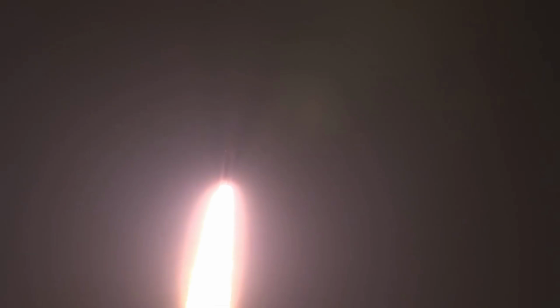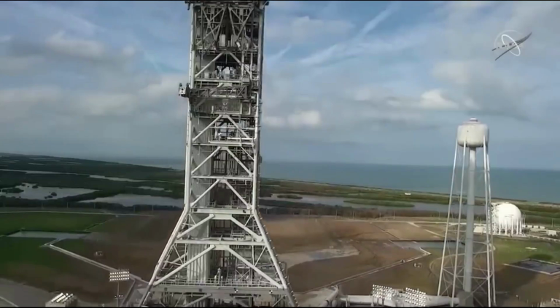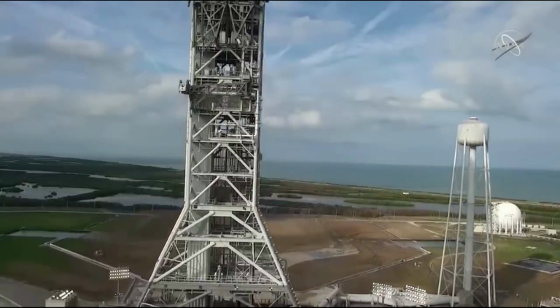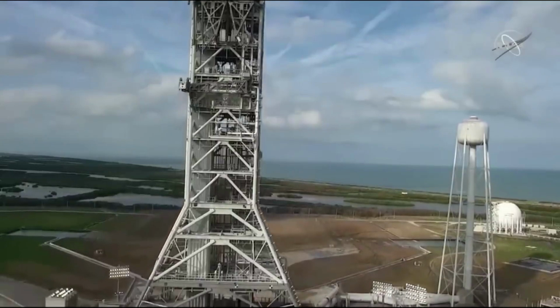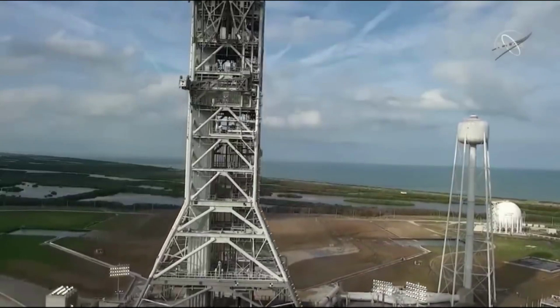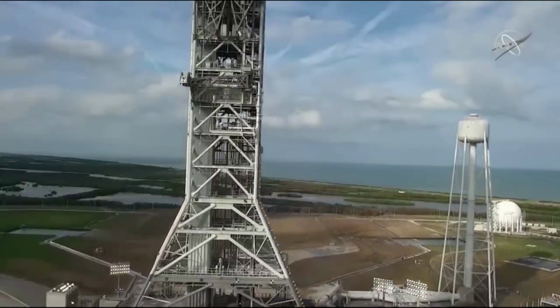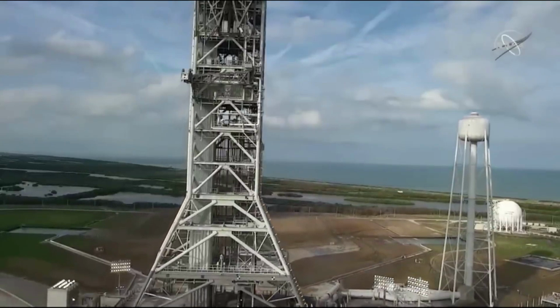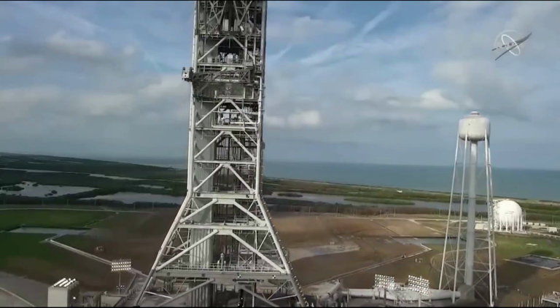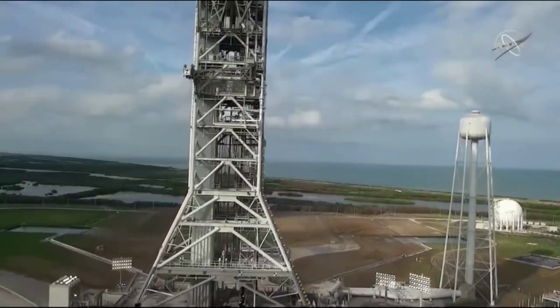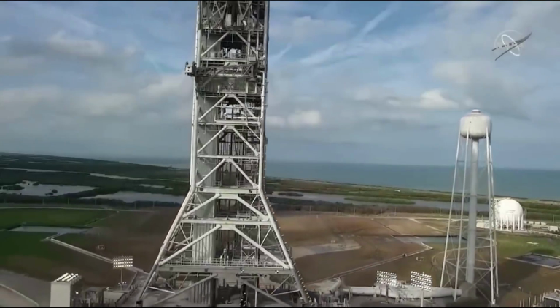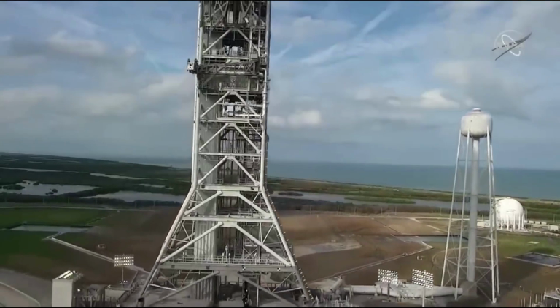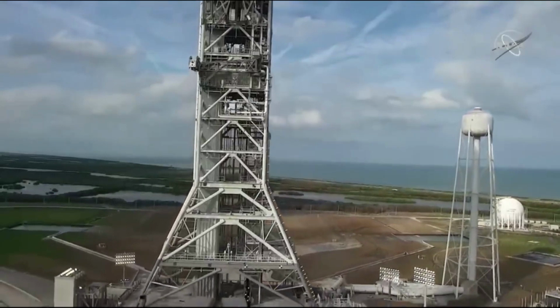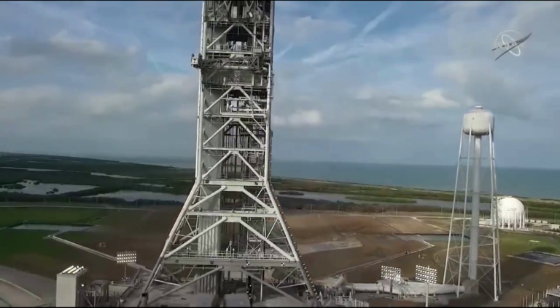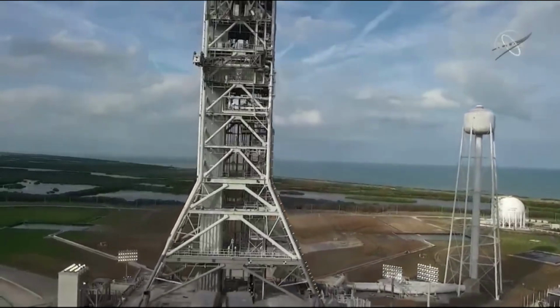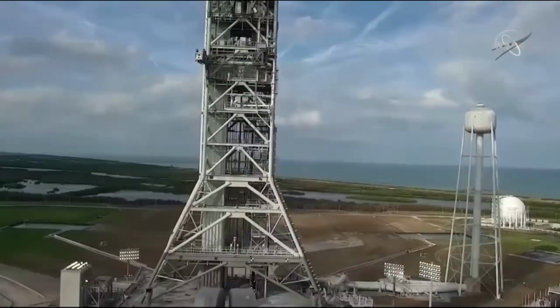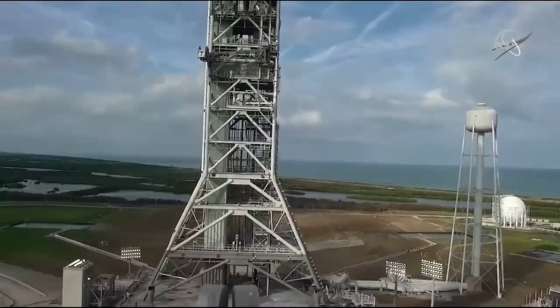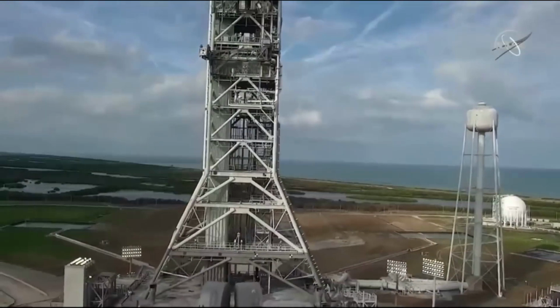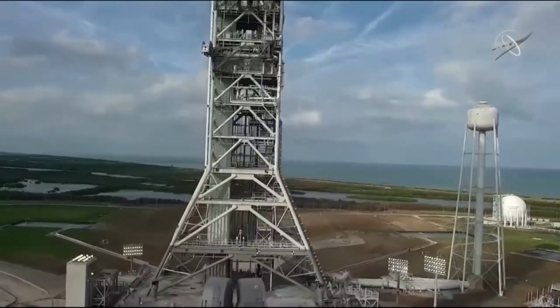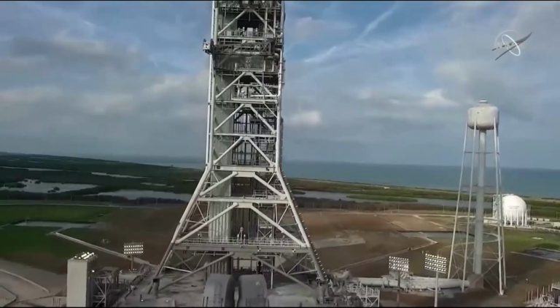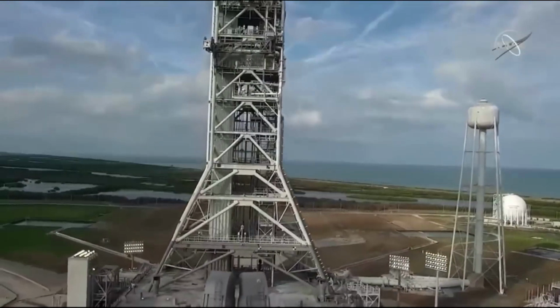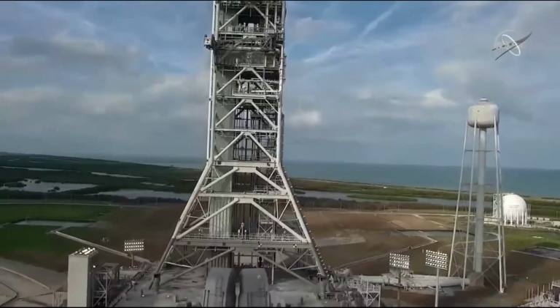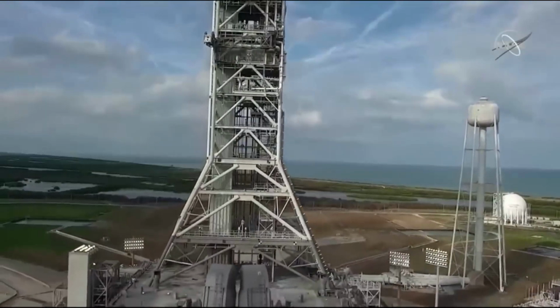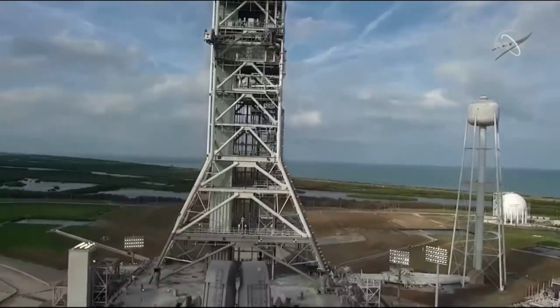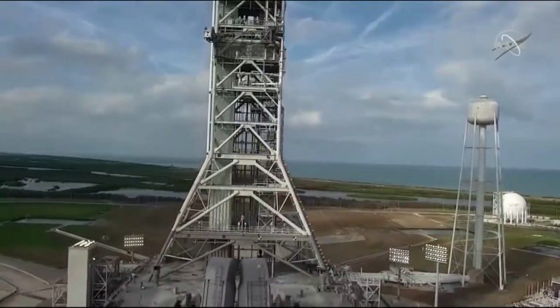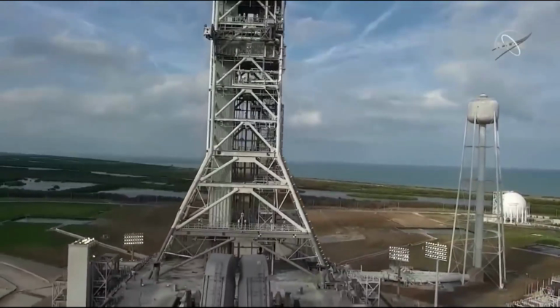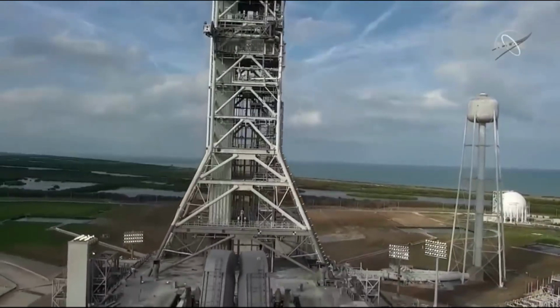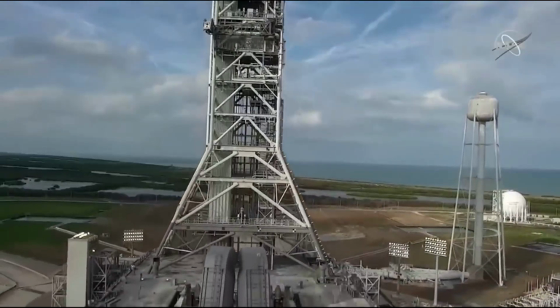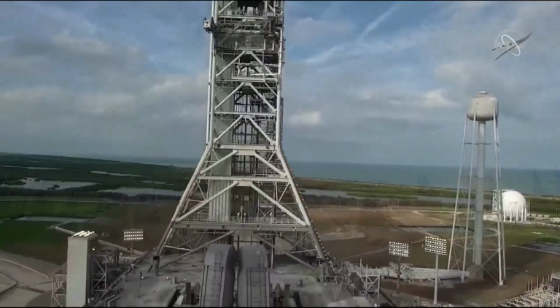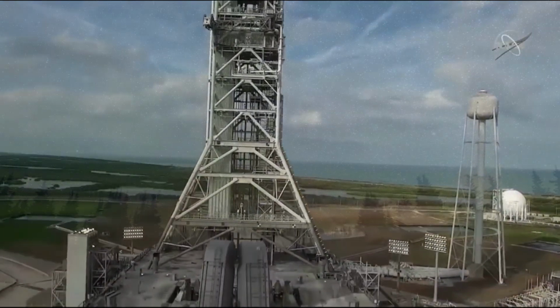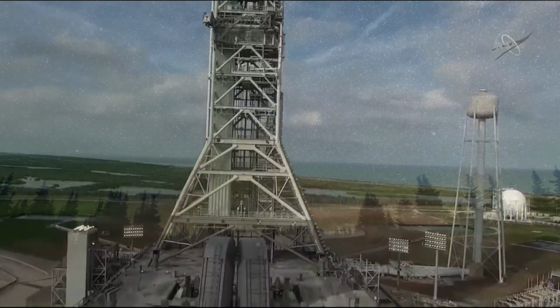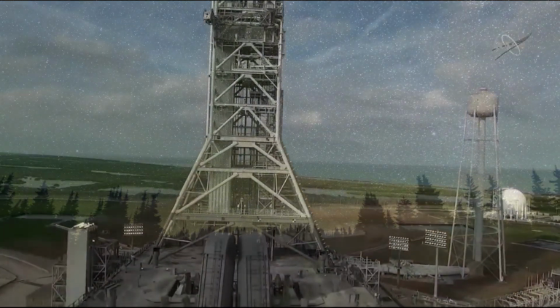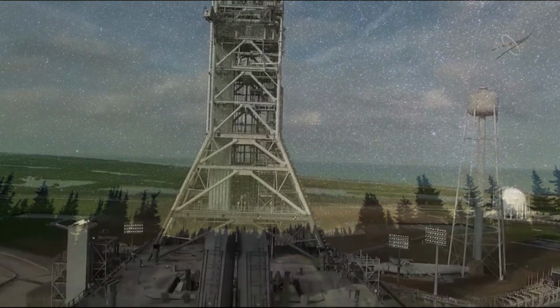We will have to wait and see how it progresses and the impact it has on the space industry. Thank you very much for watching.